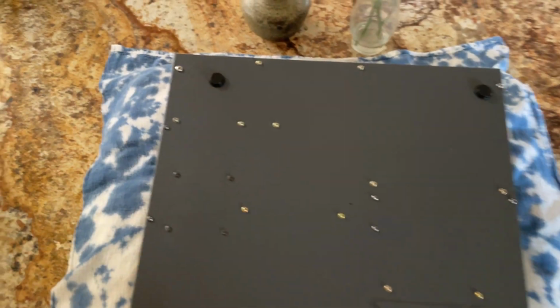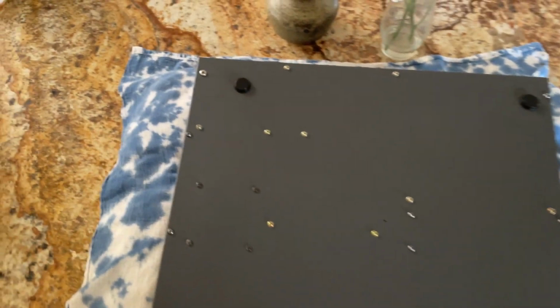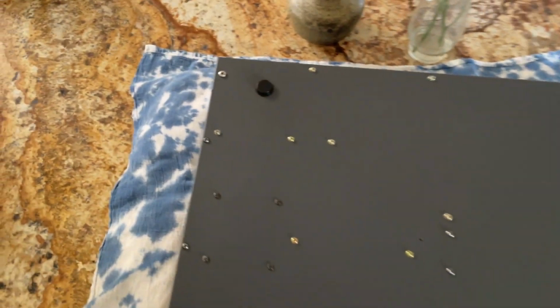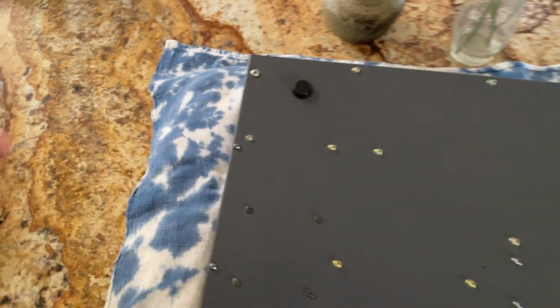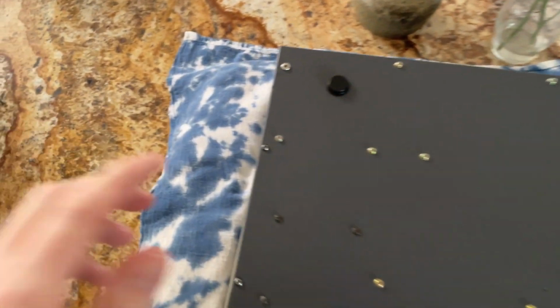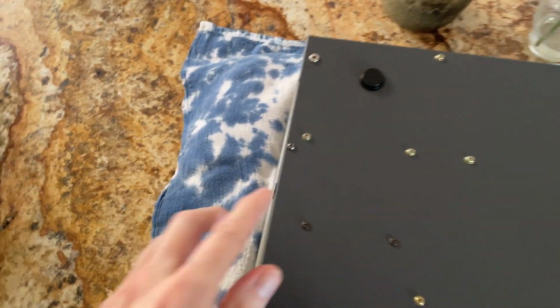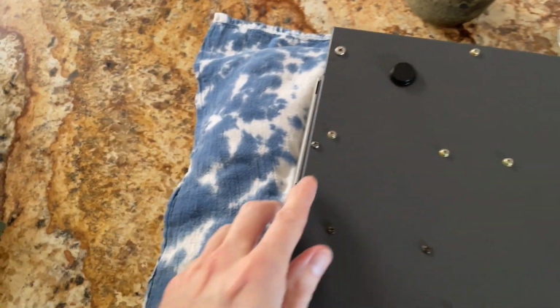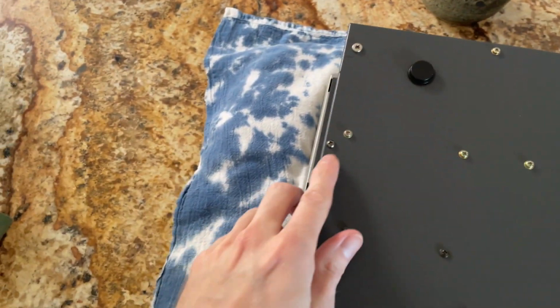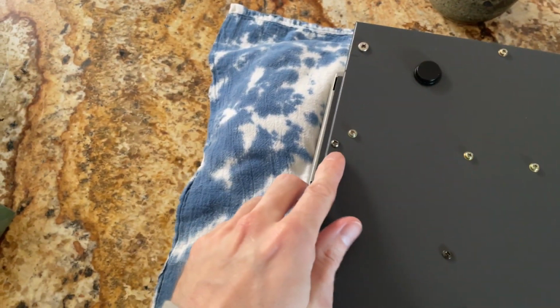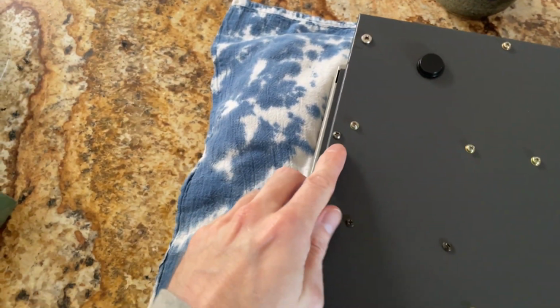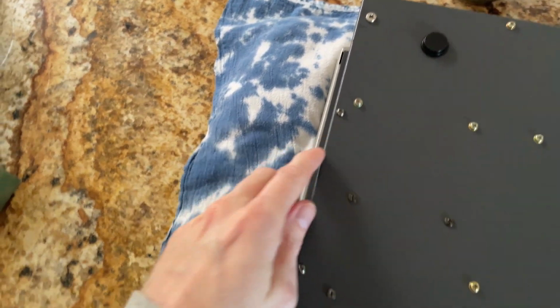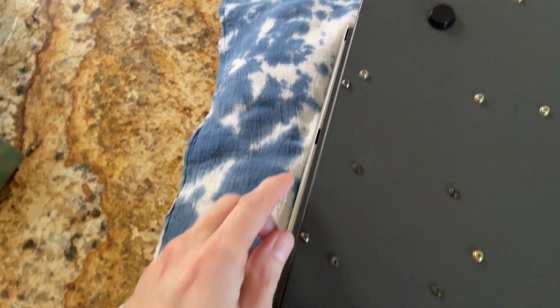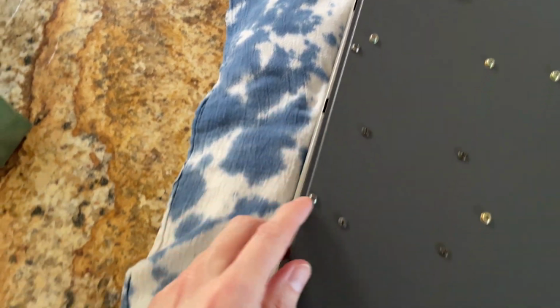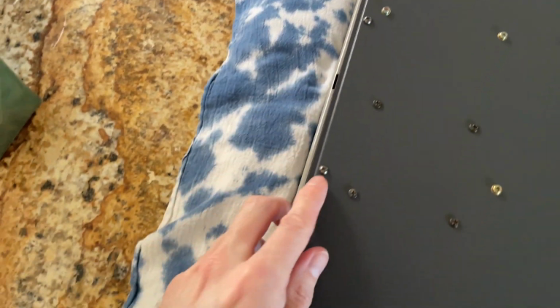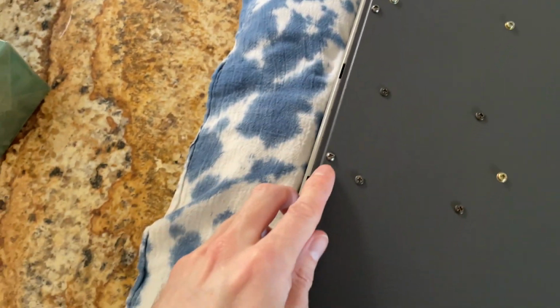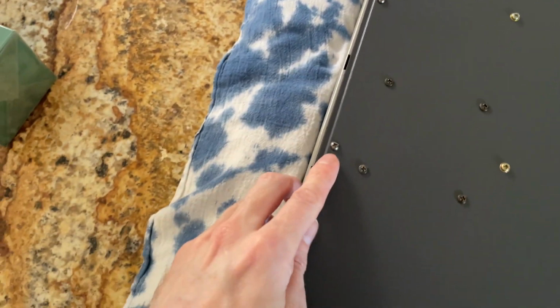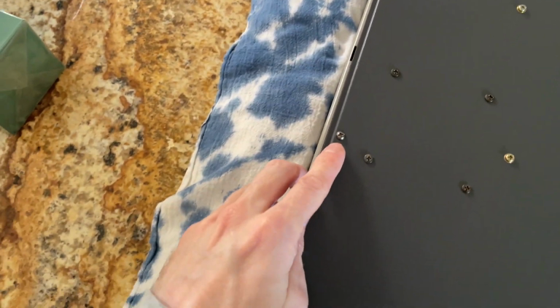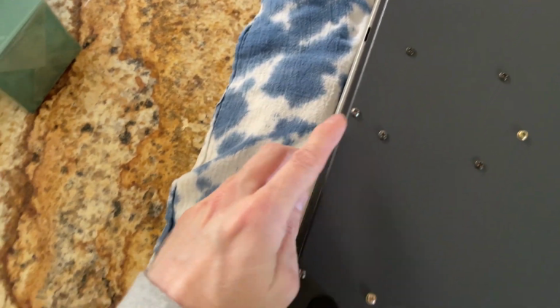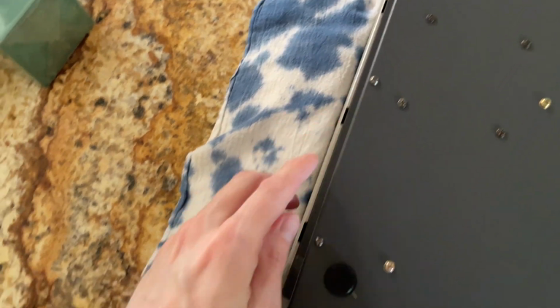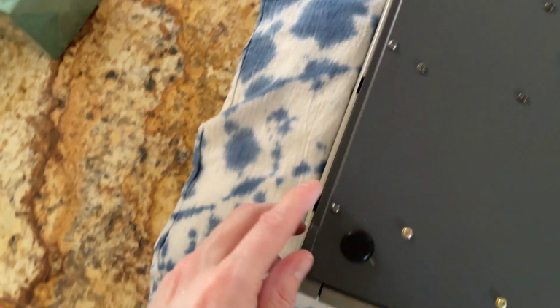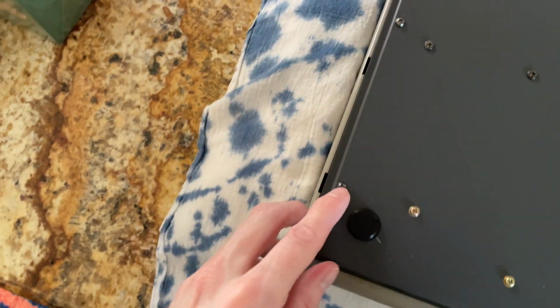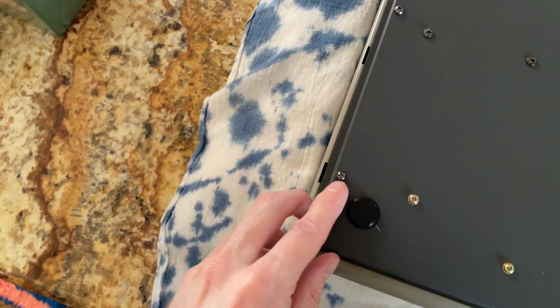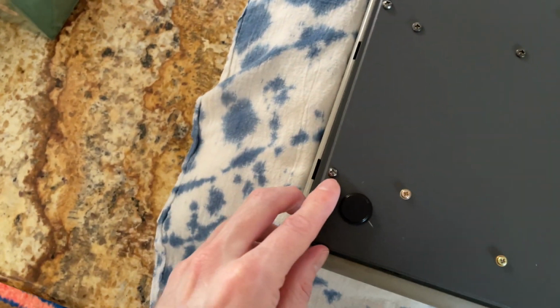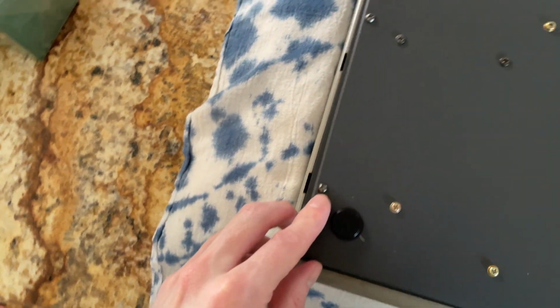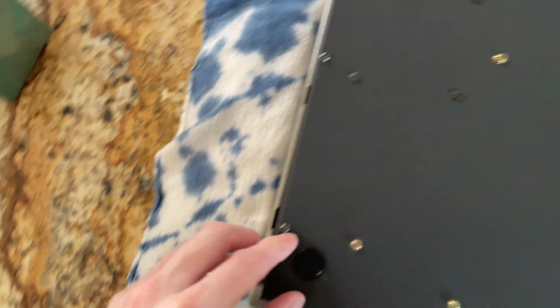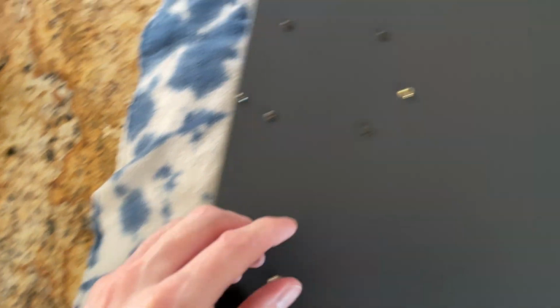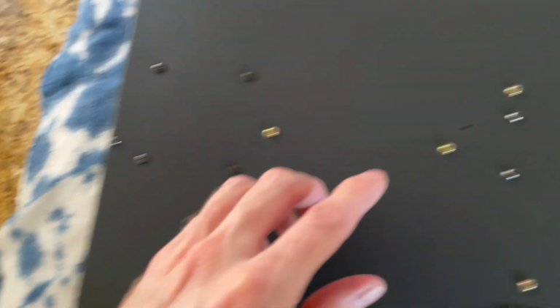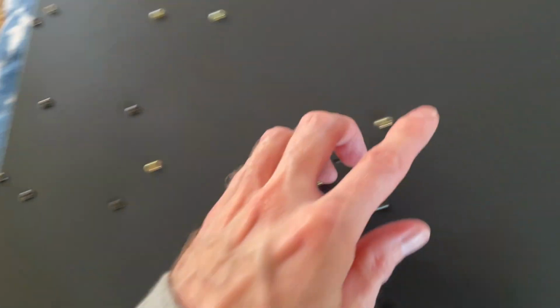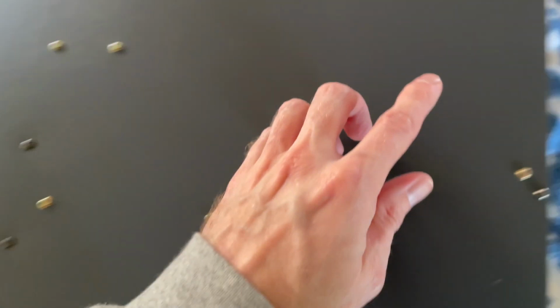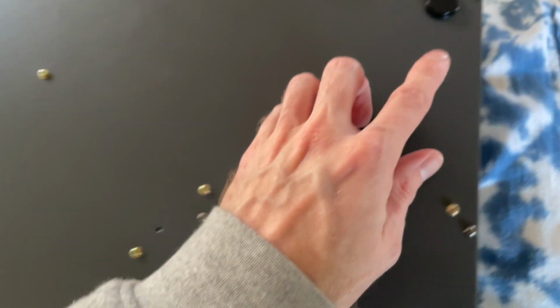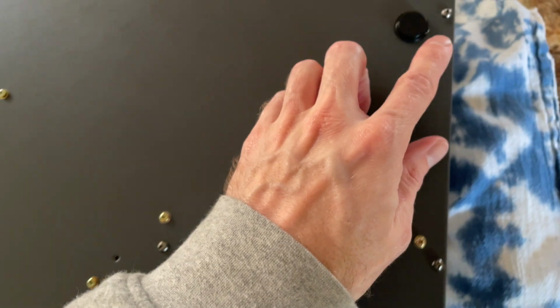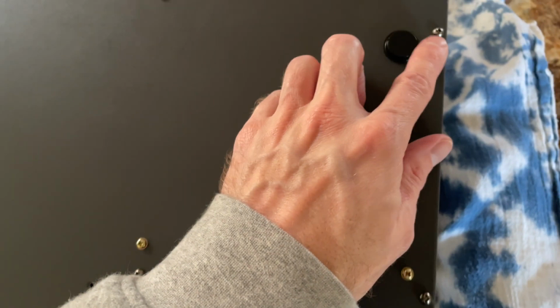Now we're going to flip the MPC over and remove the six outer screws on the left and right of the panel.